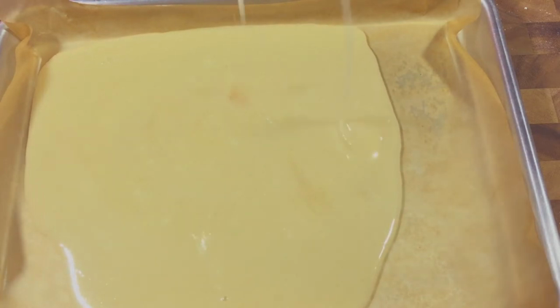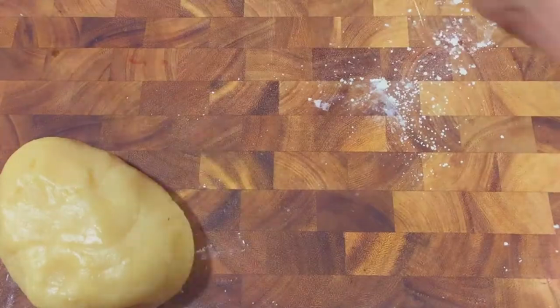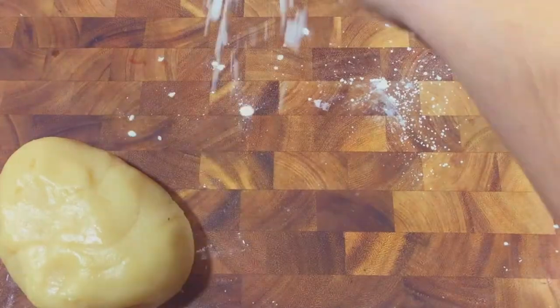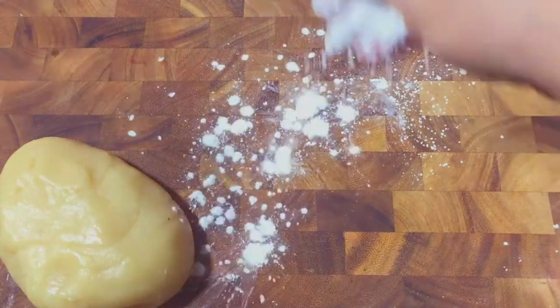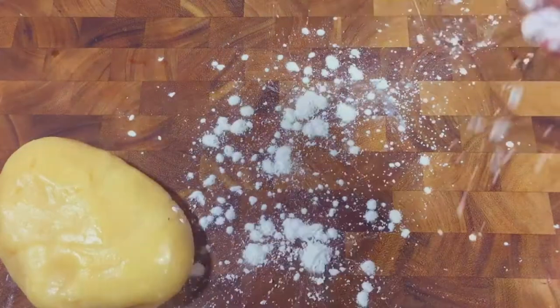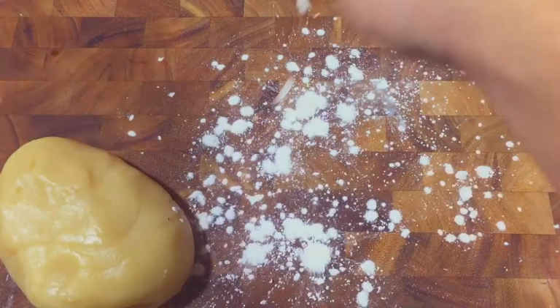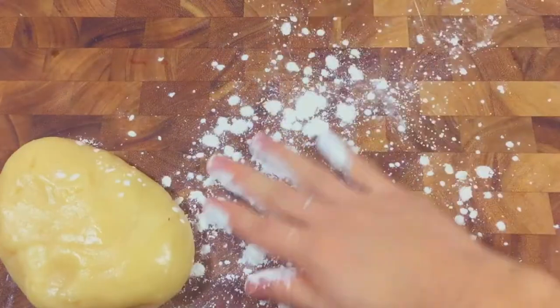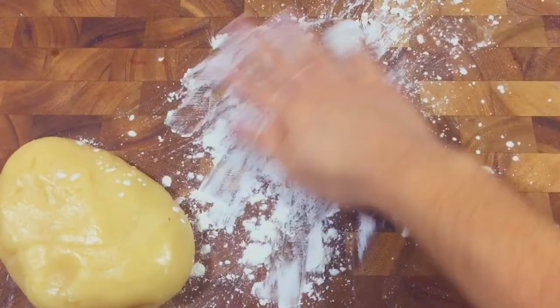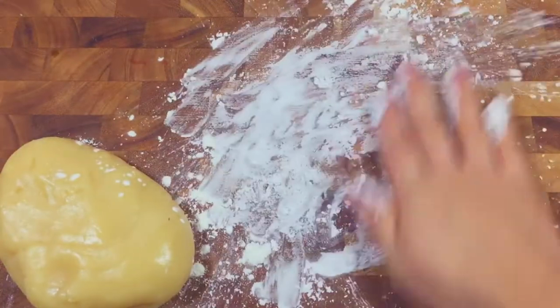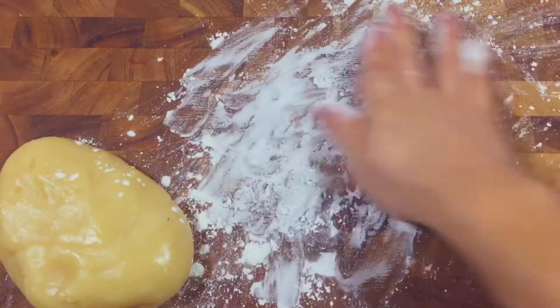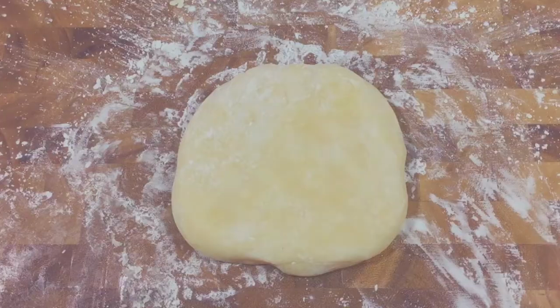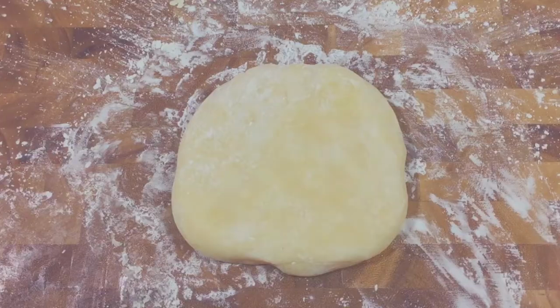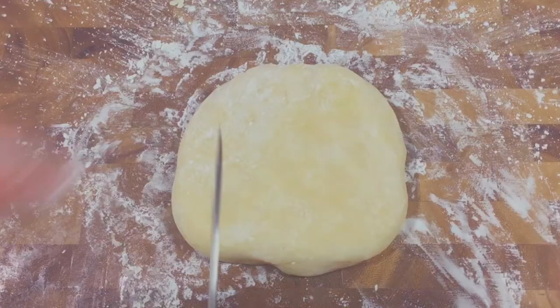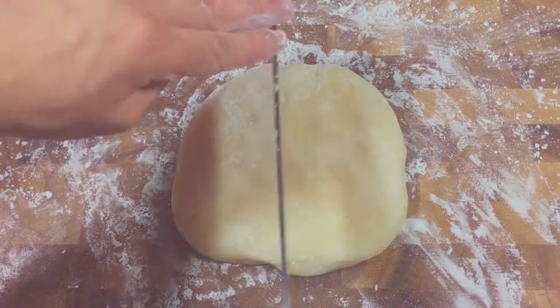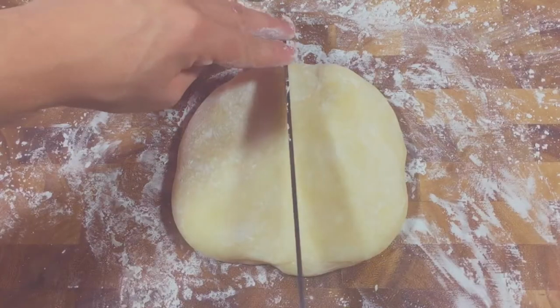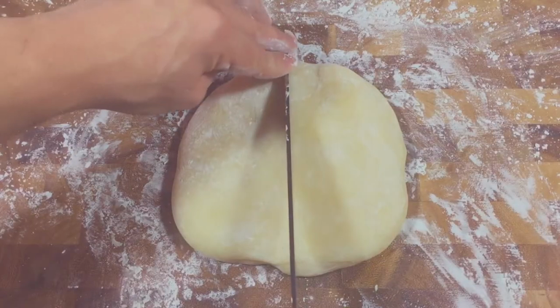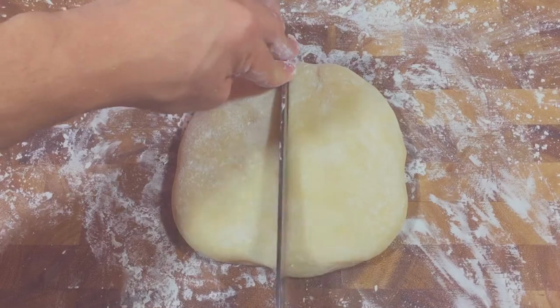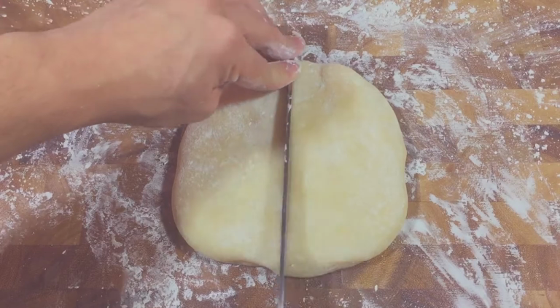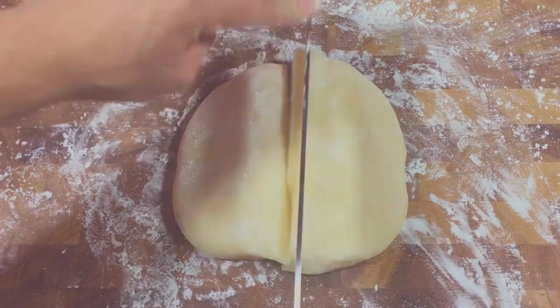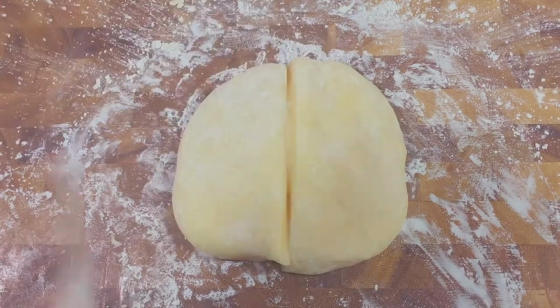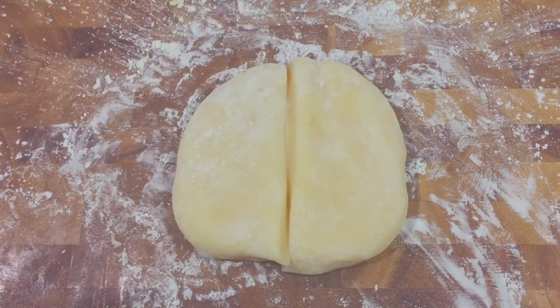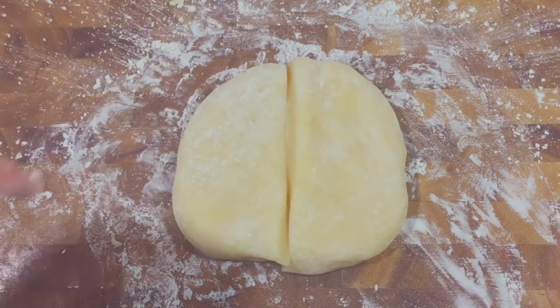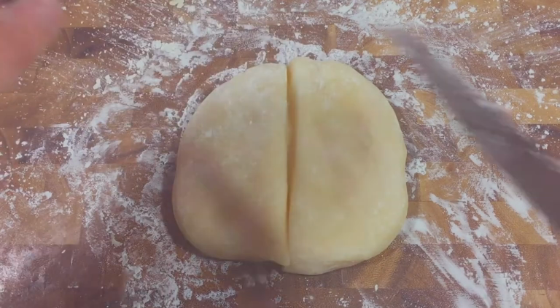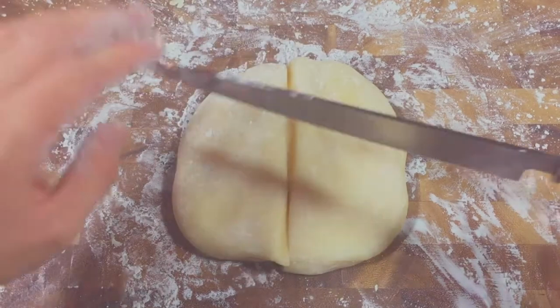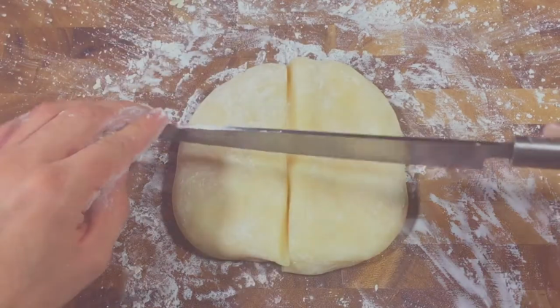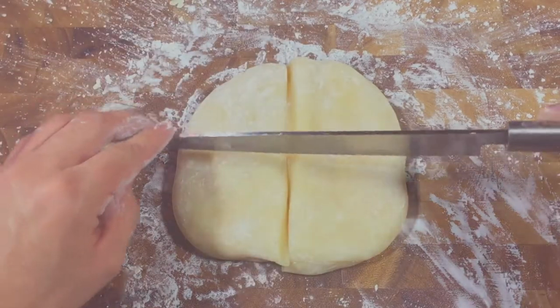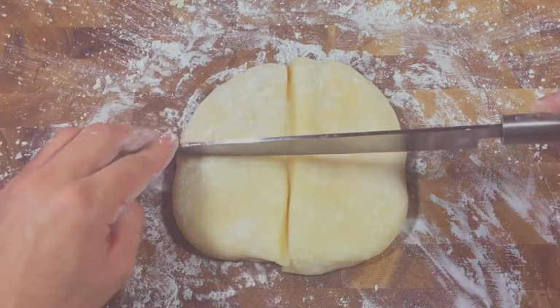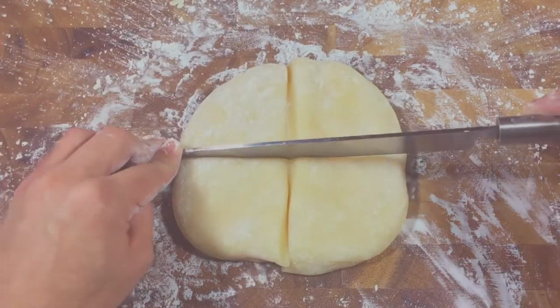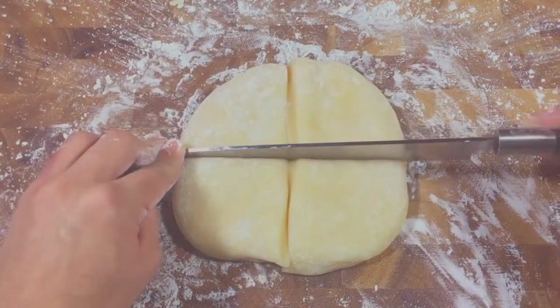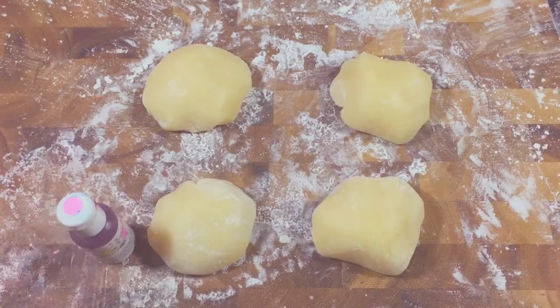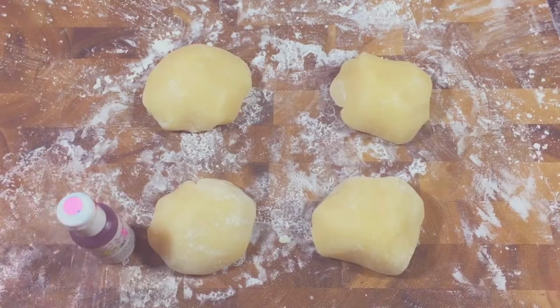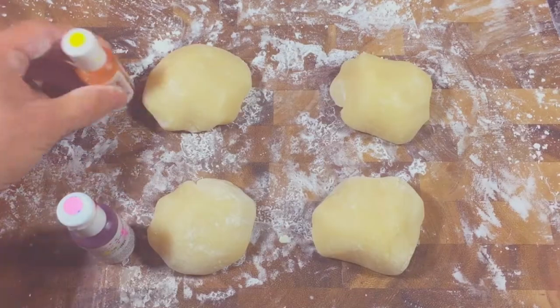Once it's cool enough to handle, dust a cutting board with cornstarch and divide your candy dough in fourths.